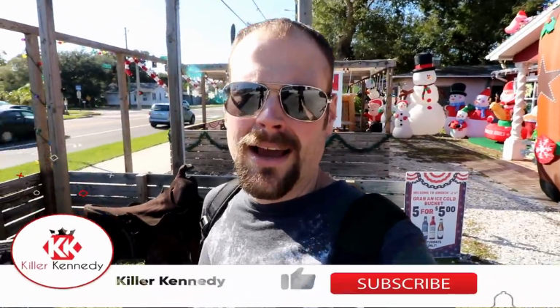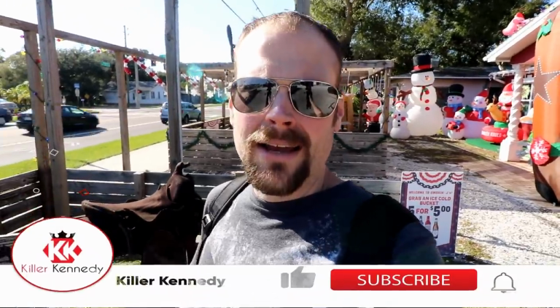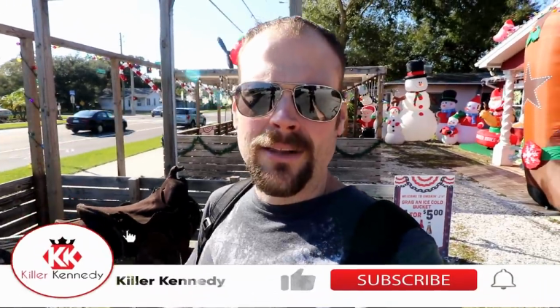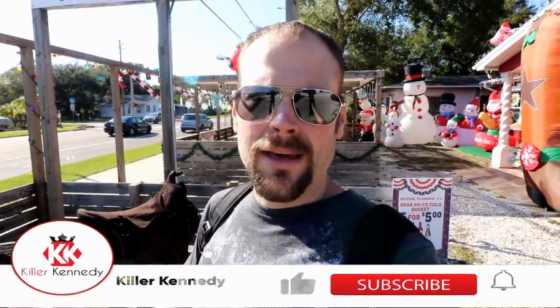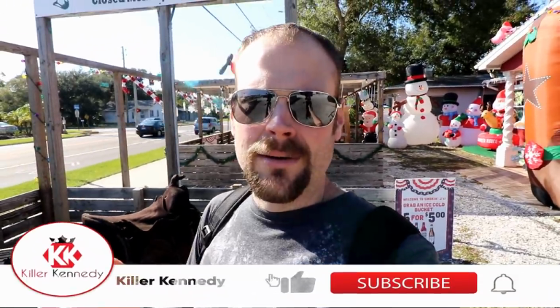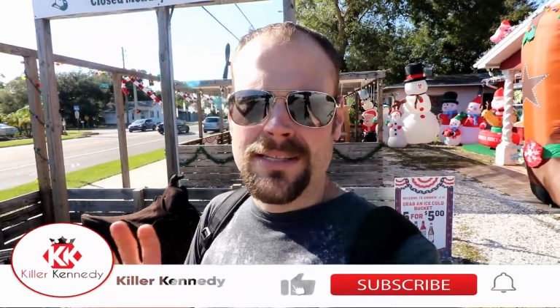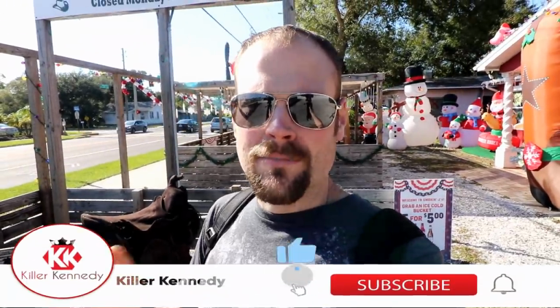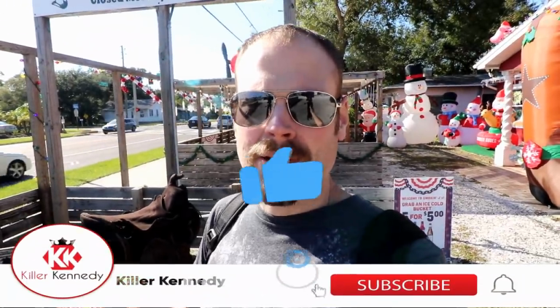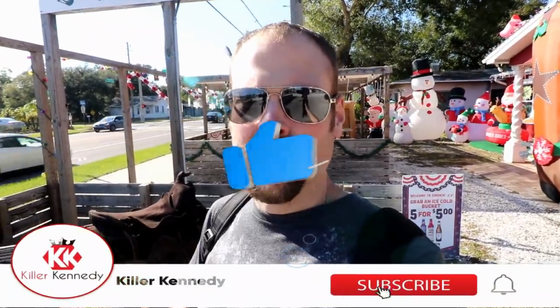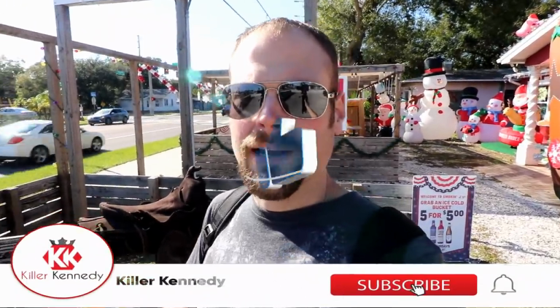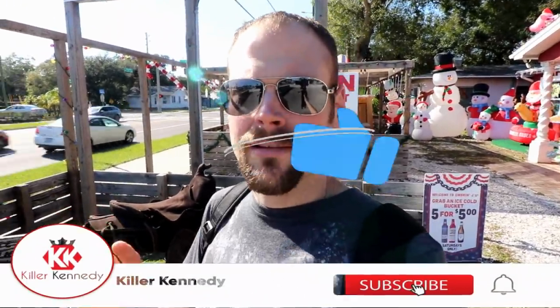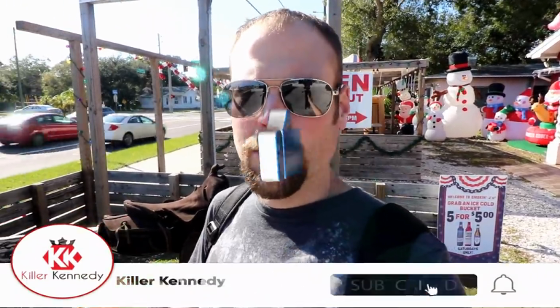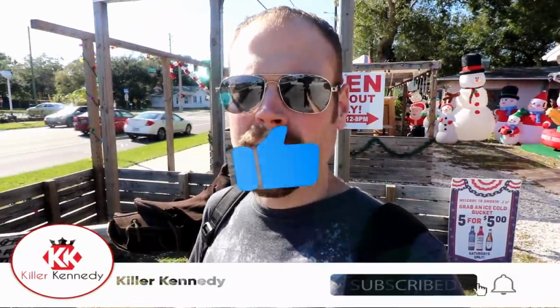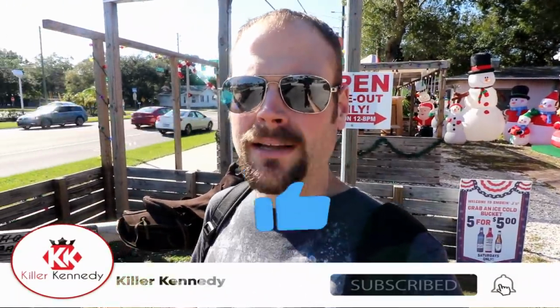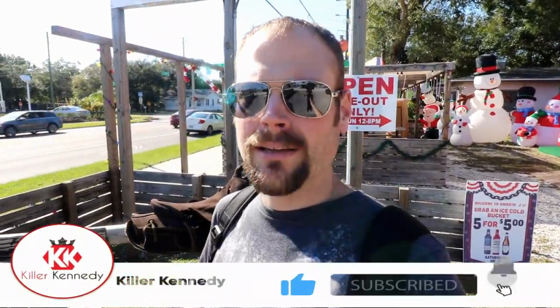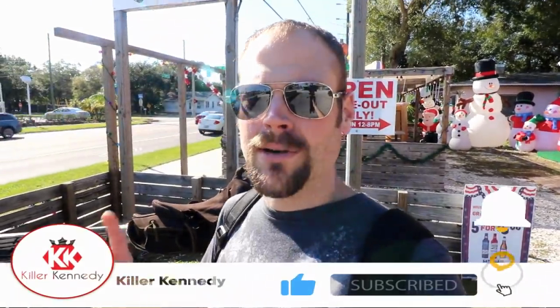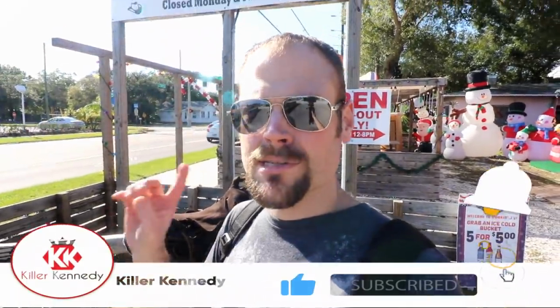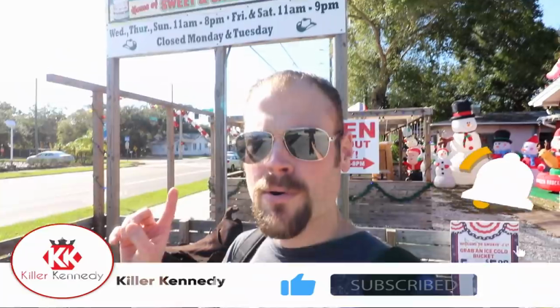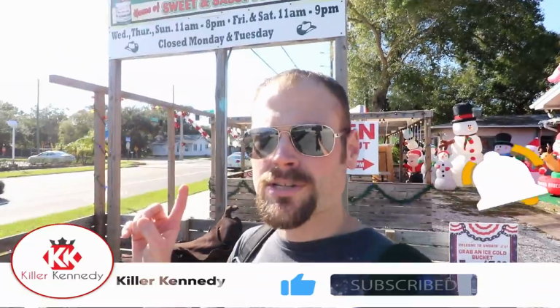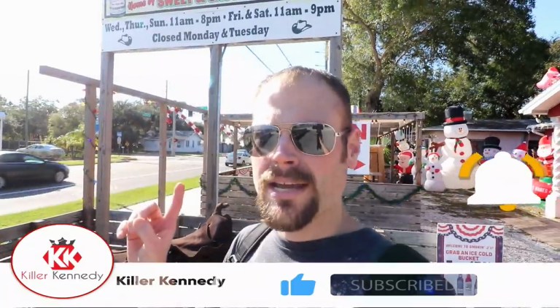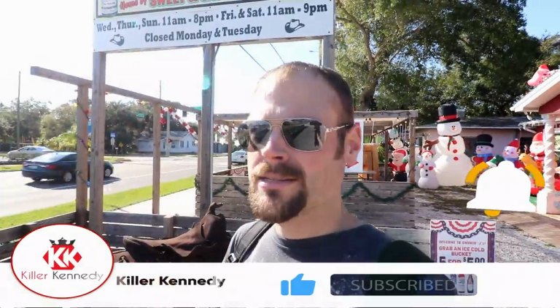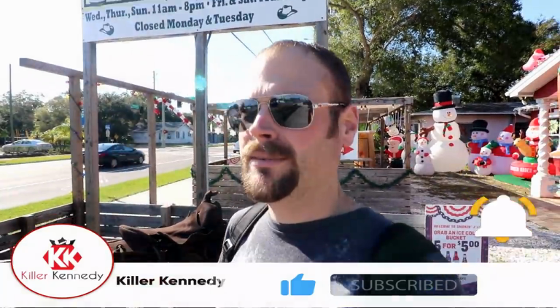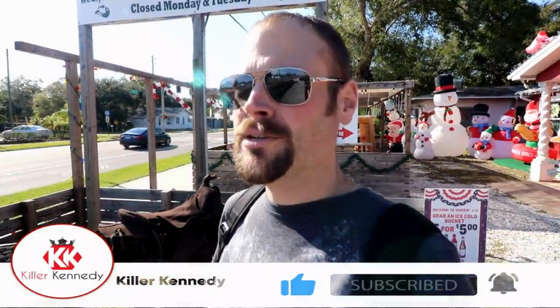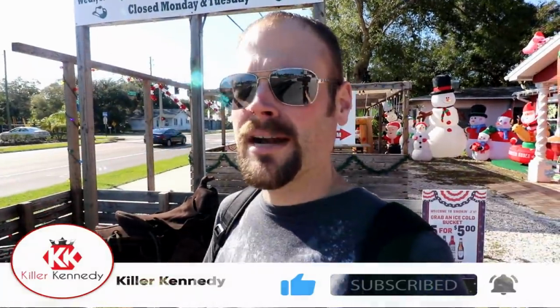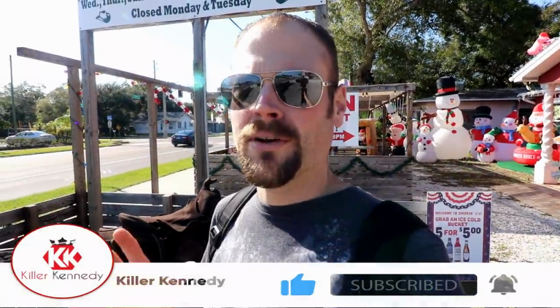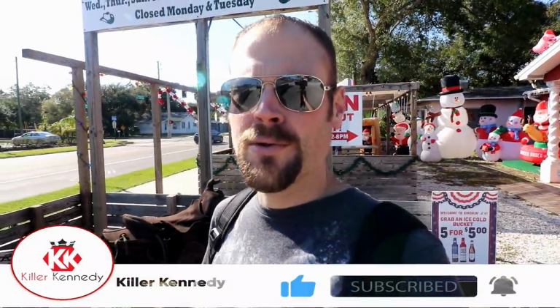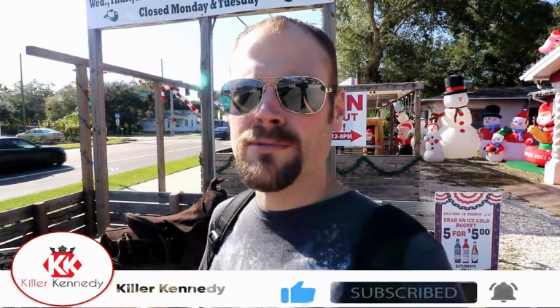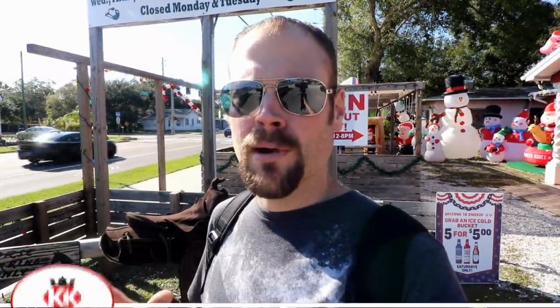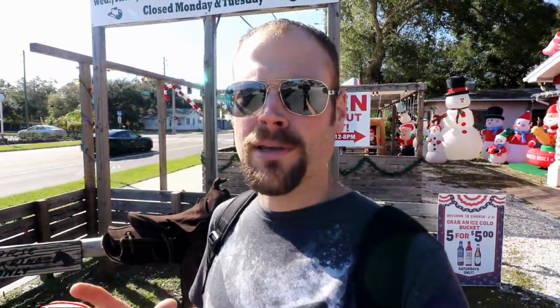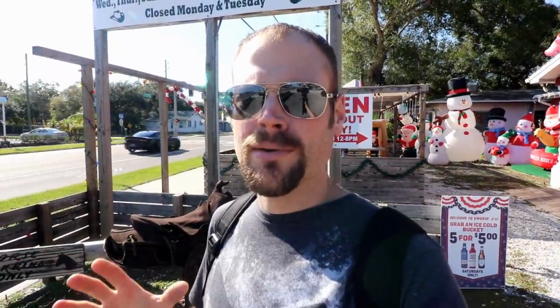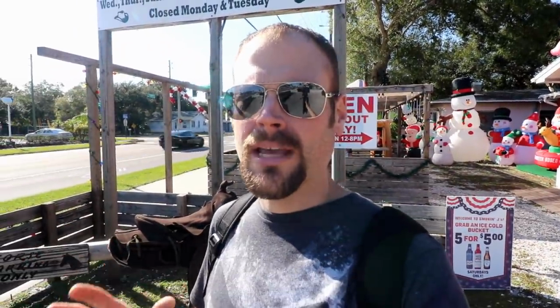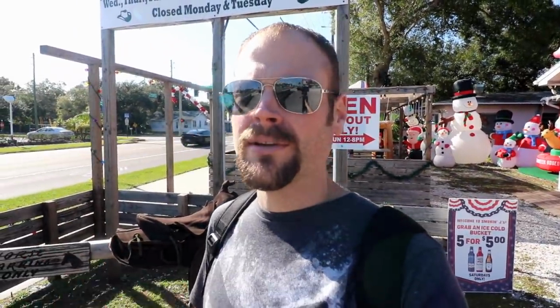Hi Killer Clan! Welcome to St. Petersburg, Florida. We're at Smokin' J's. We're here to try out their huge barbecue sandwich.